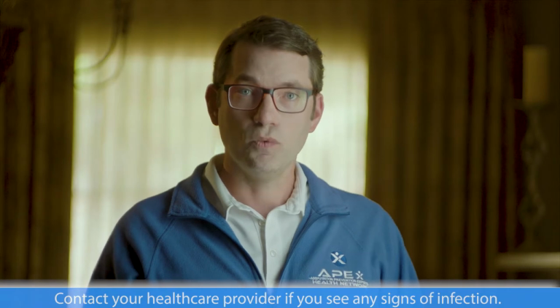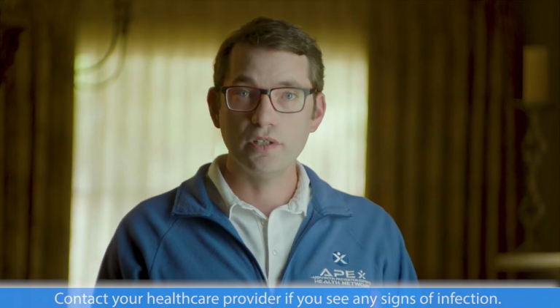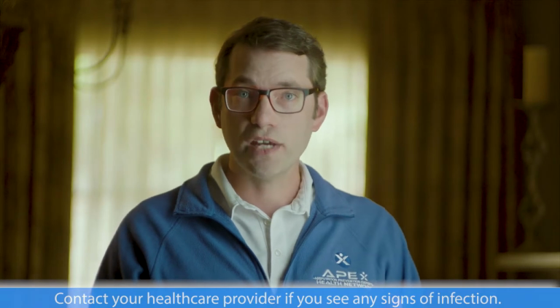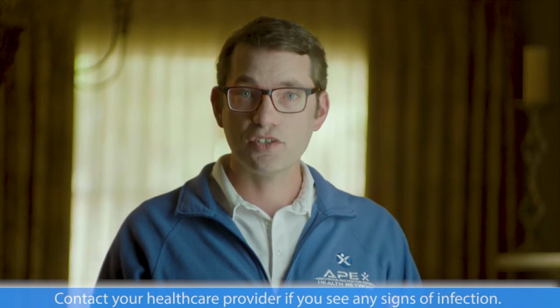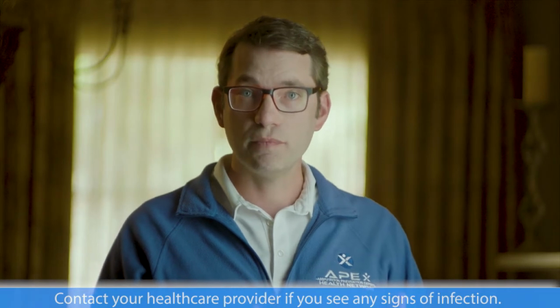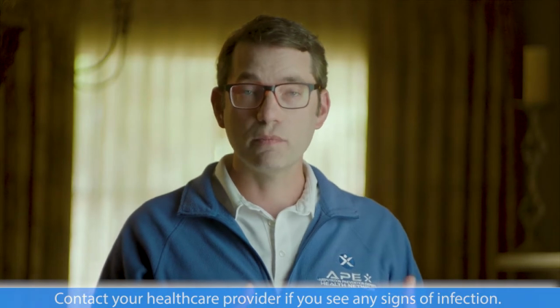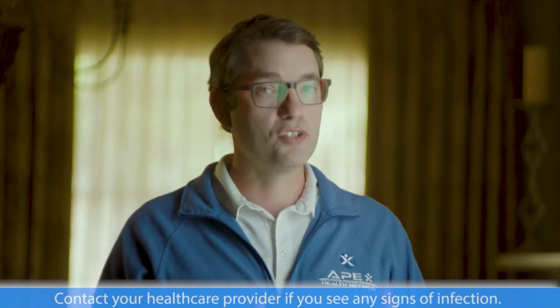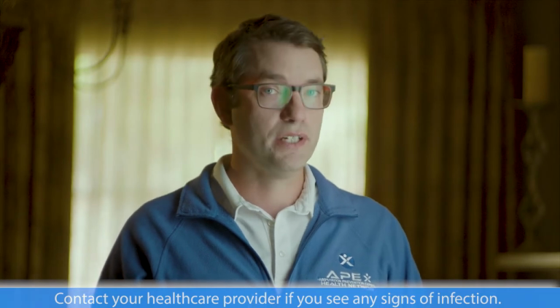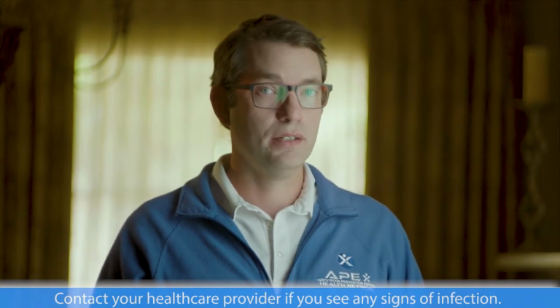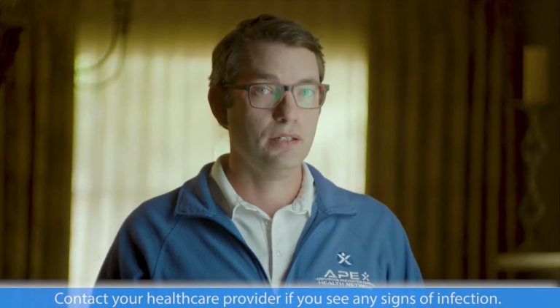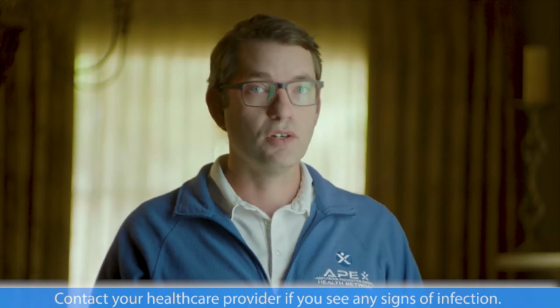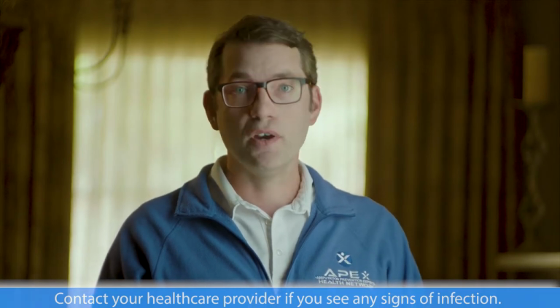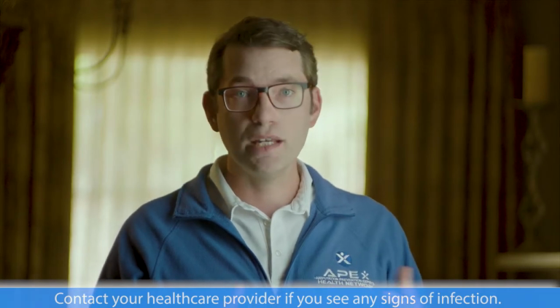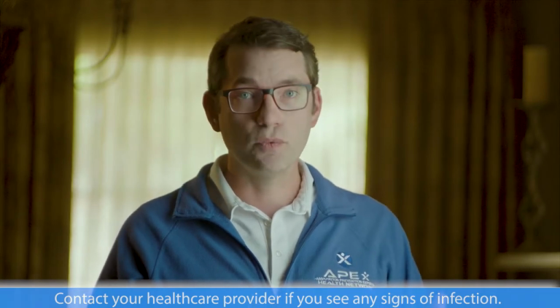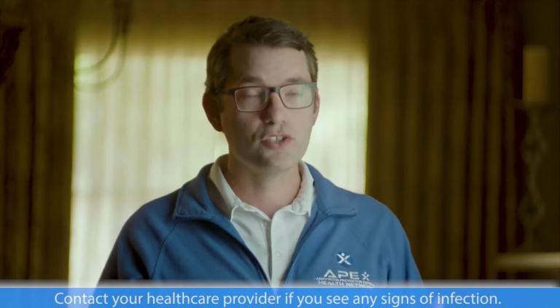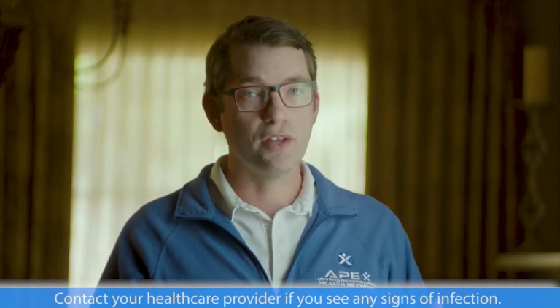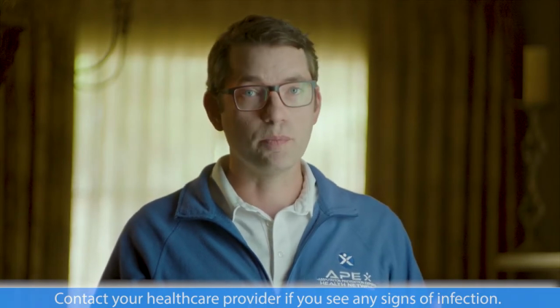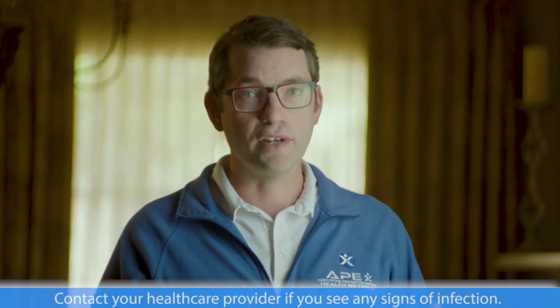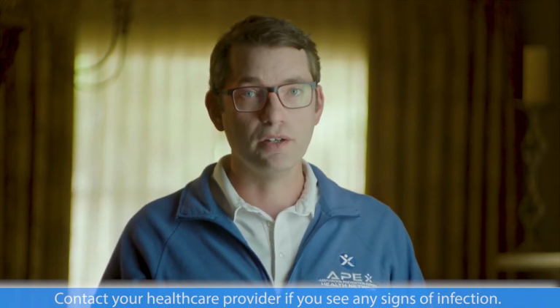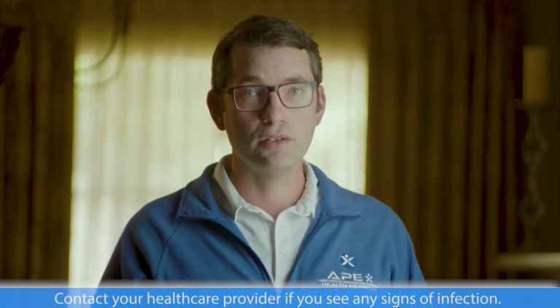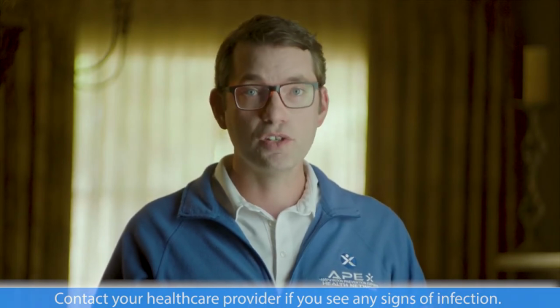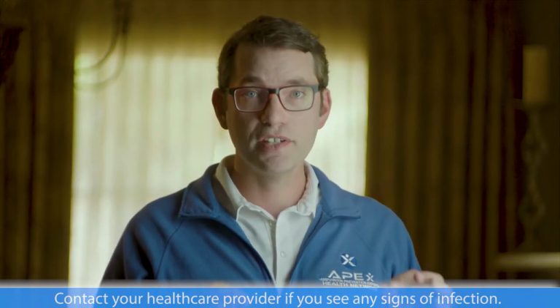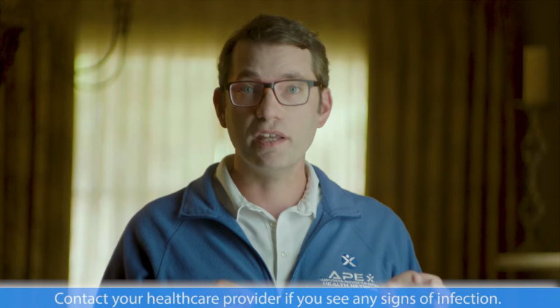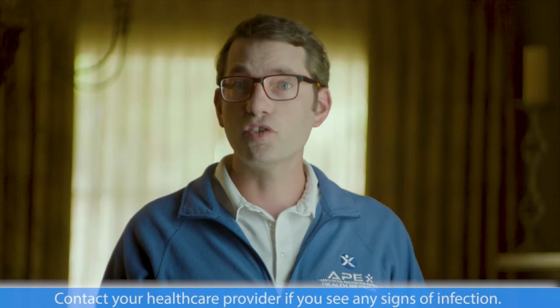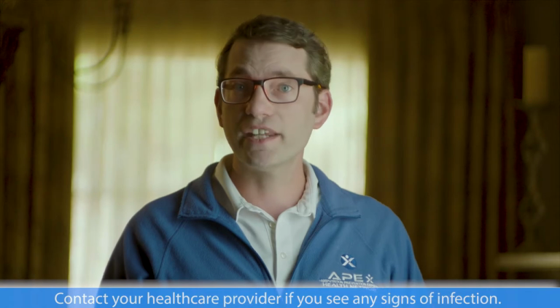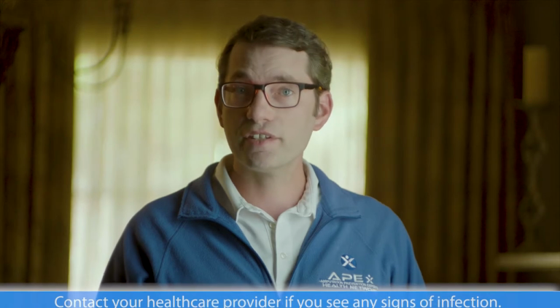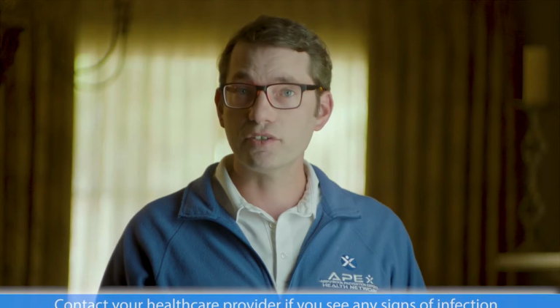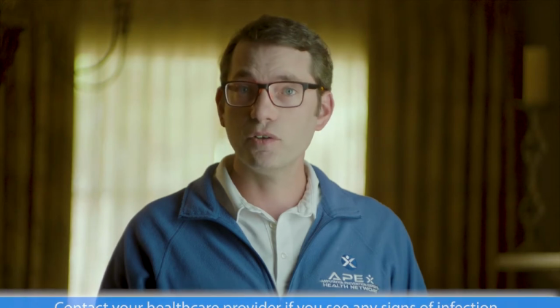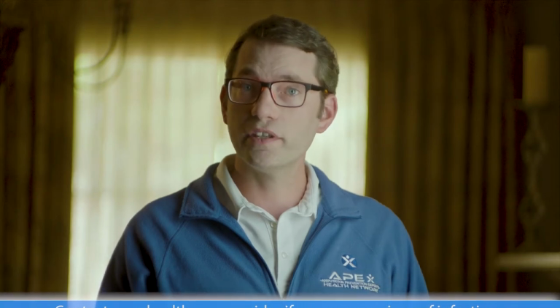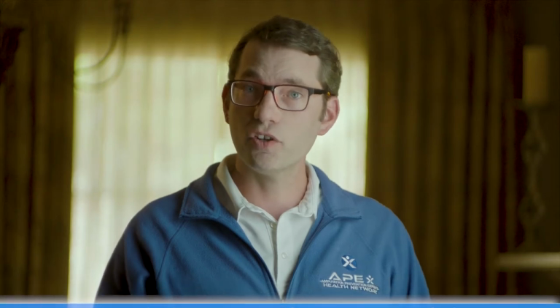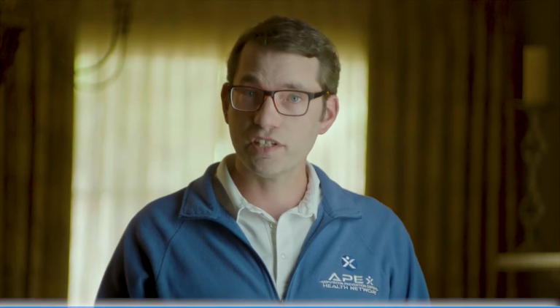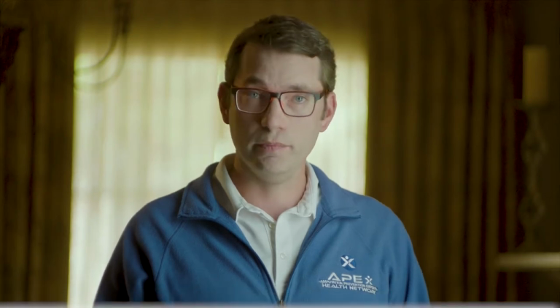Wound infections can be an emergency, so if you're unable to reach your health care provider, you should visit an urgent care center or the emergency room.